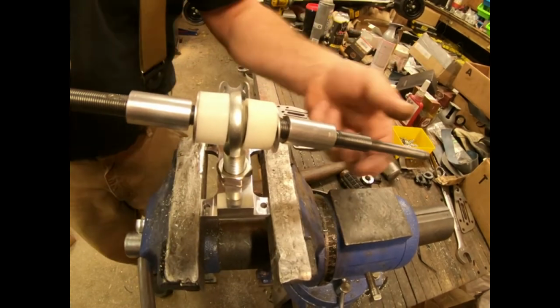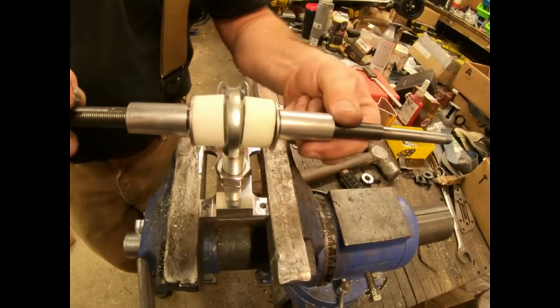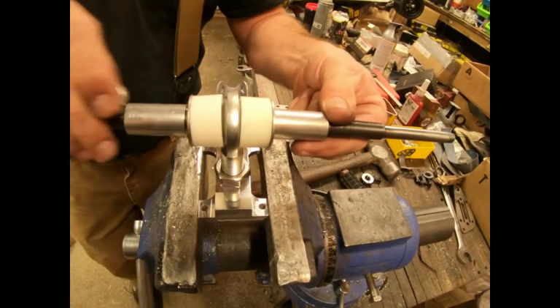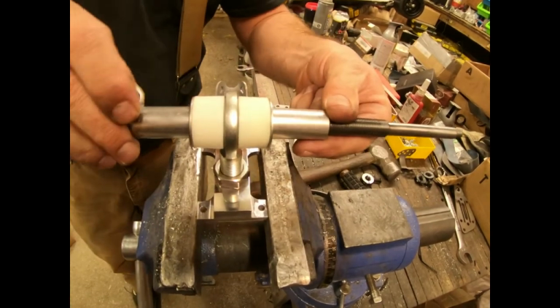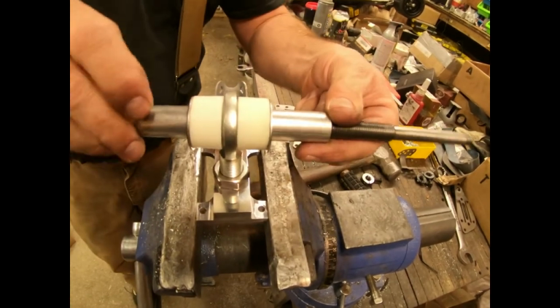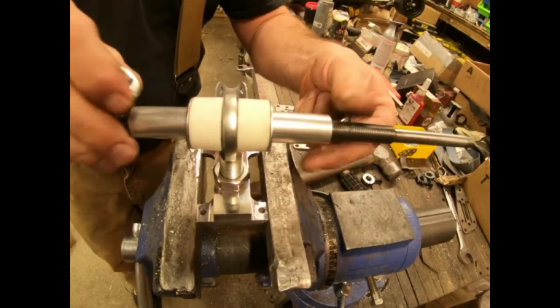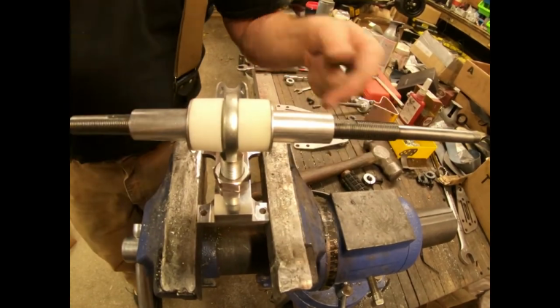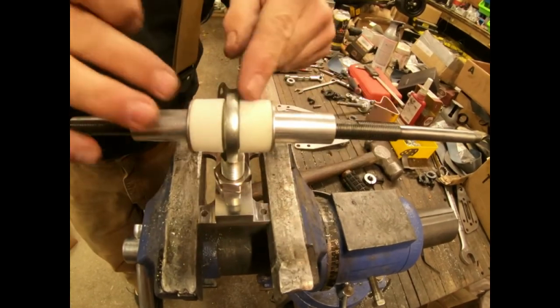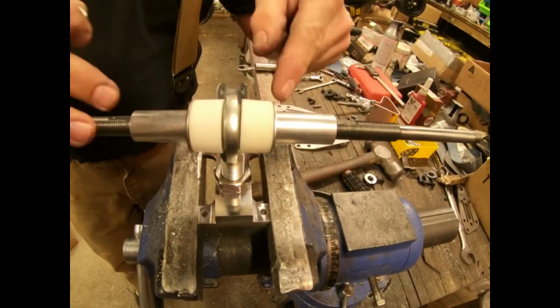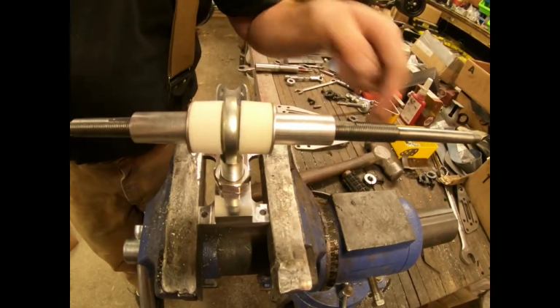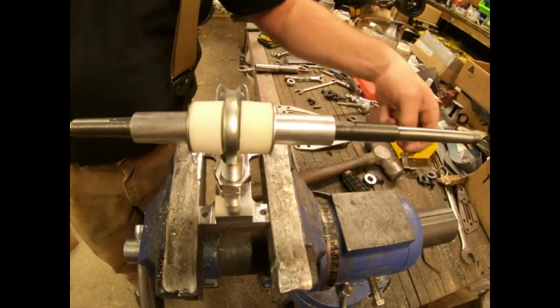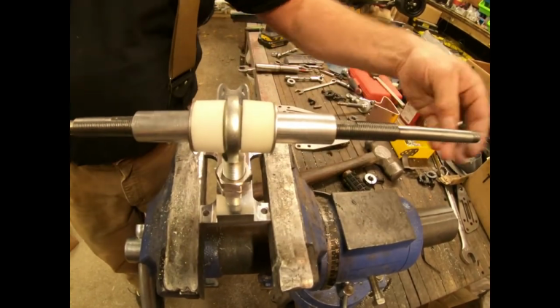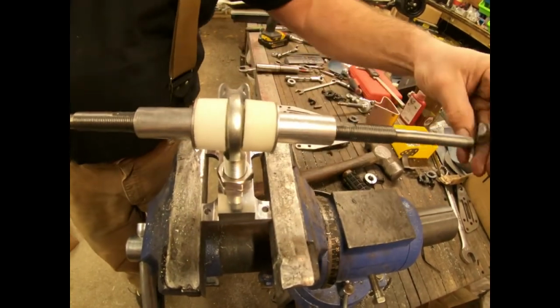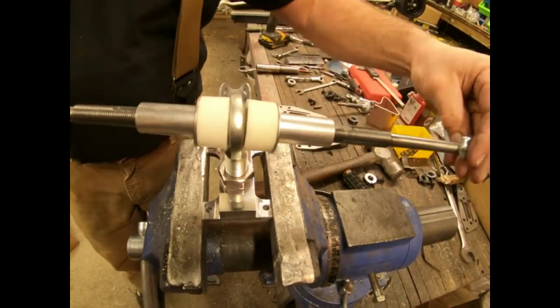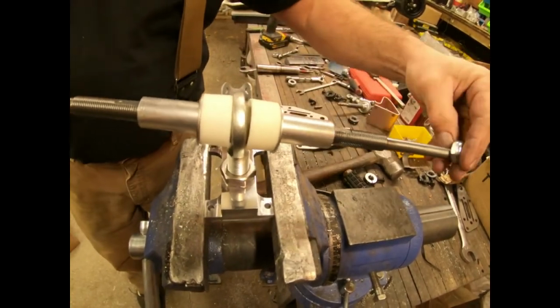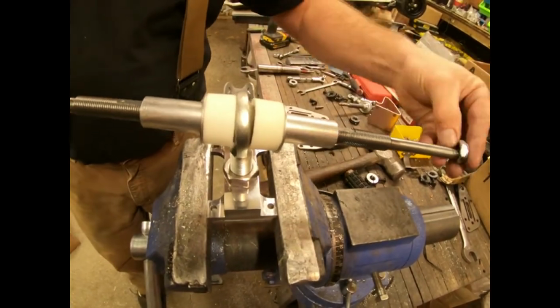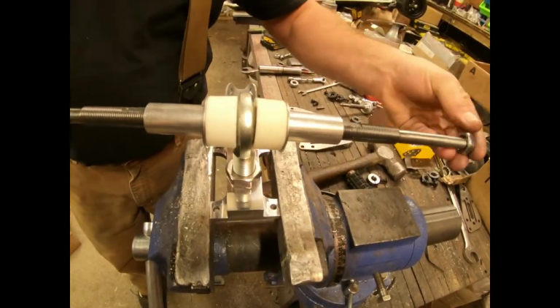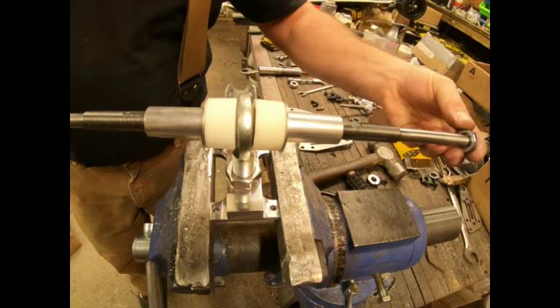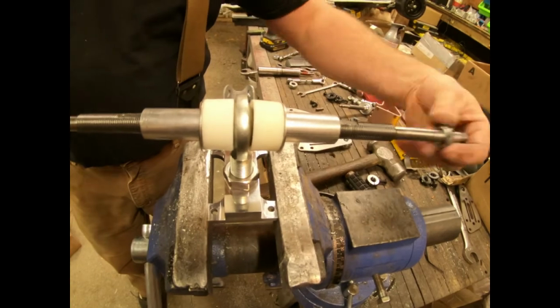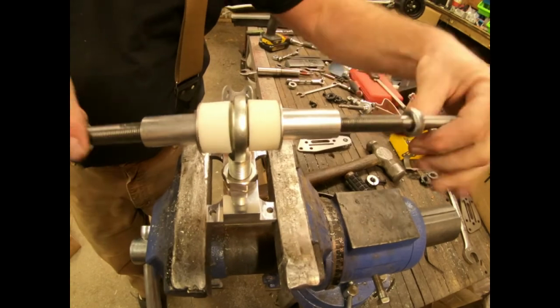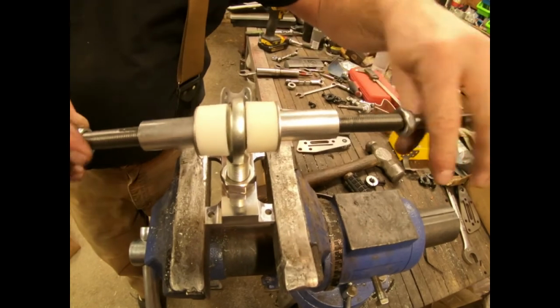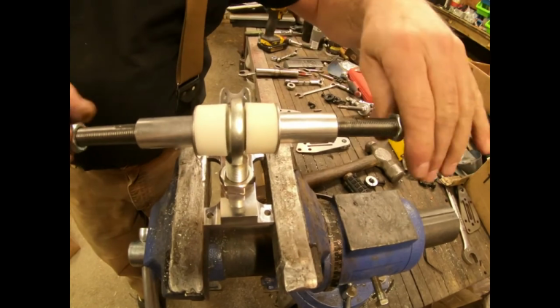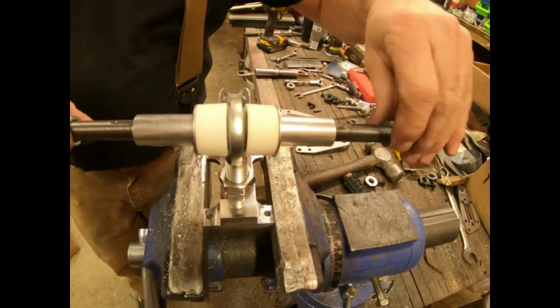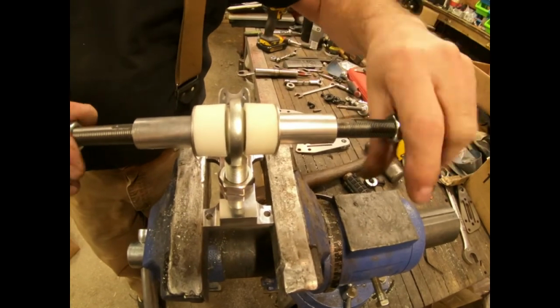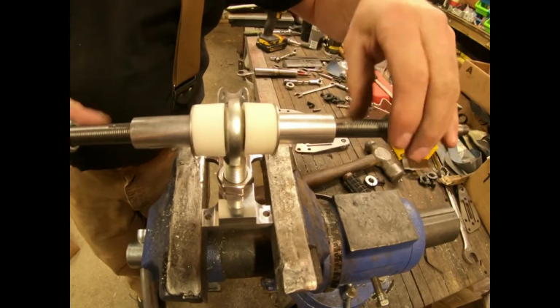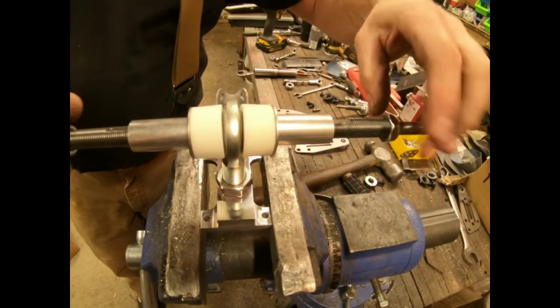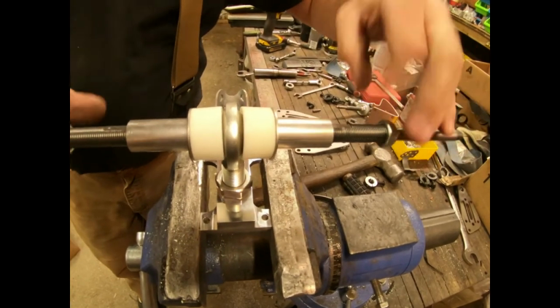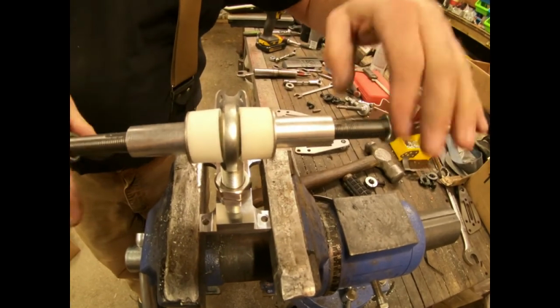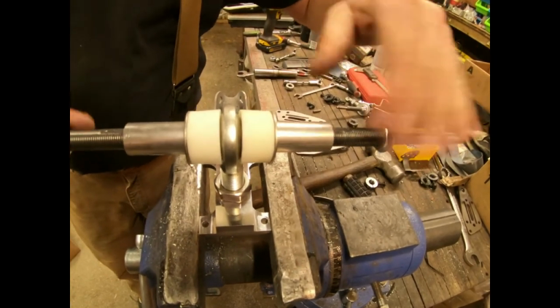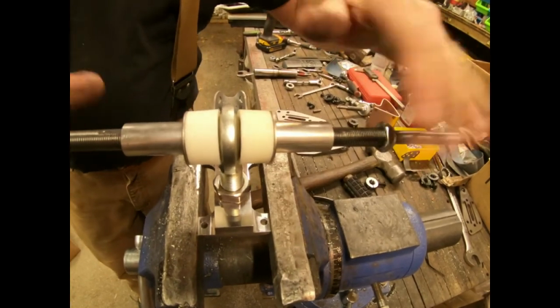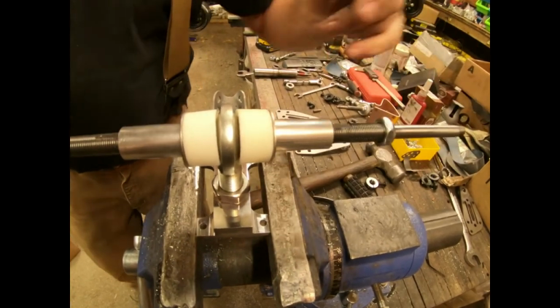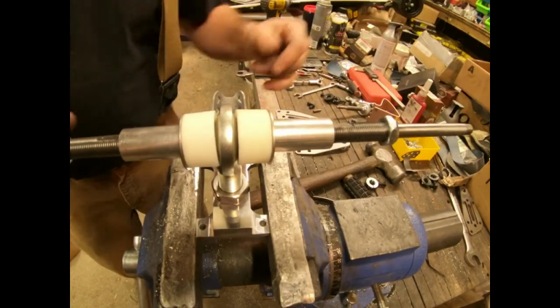We leave the spacers in there, the nuts go back on and get driven right back down to the spacers.